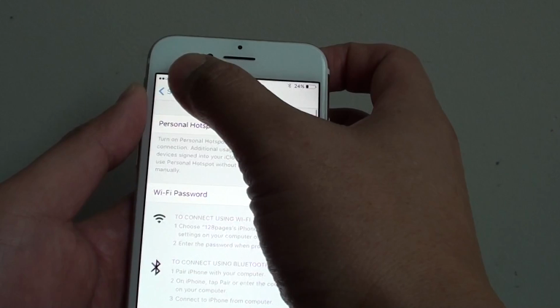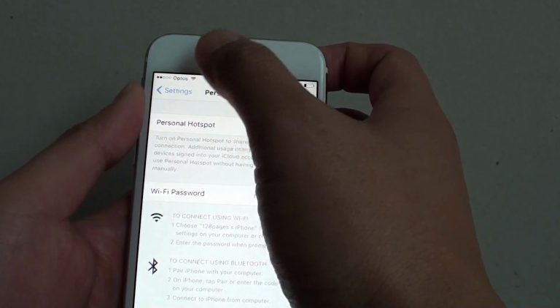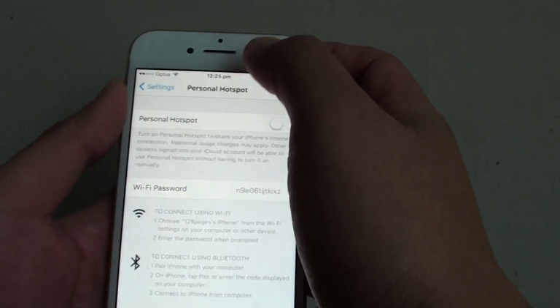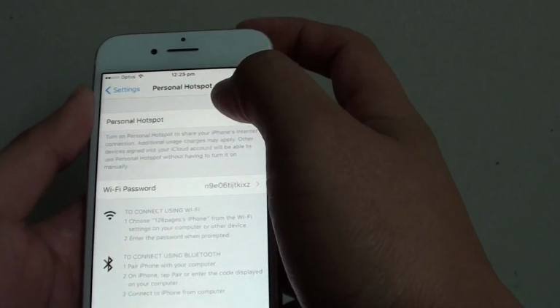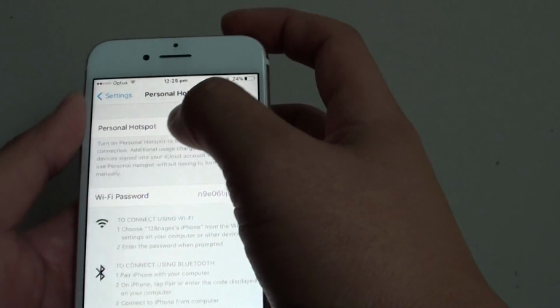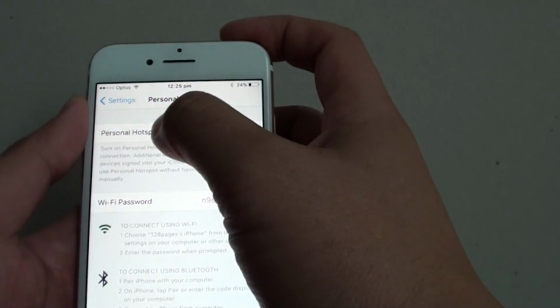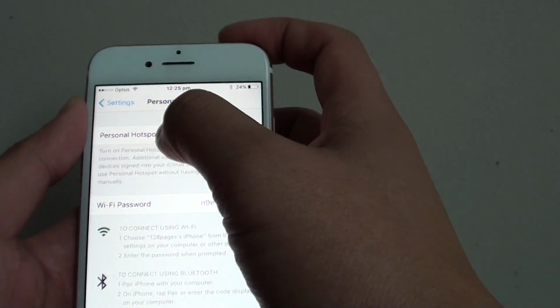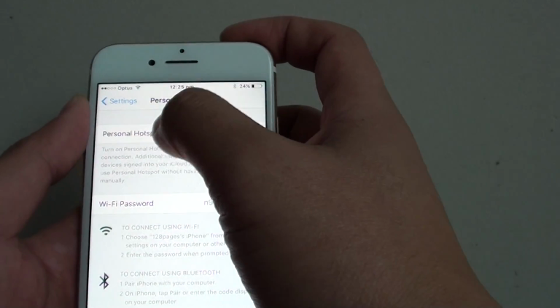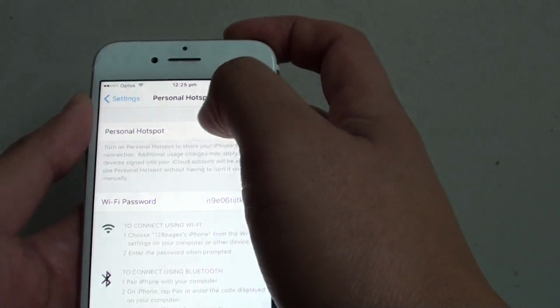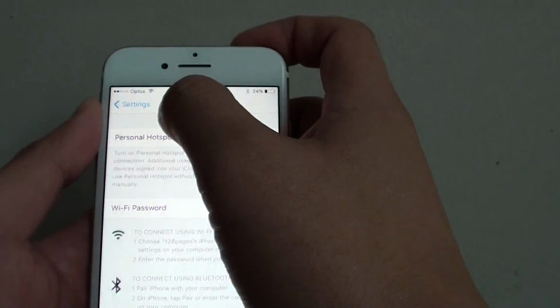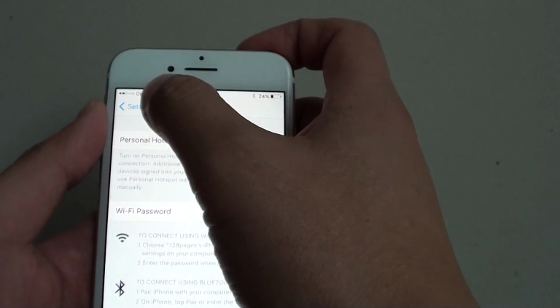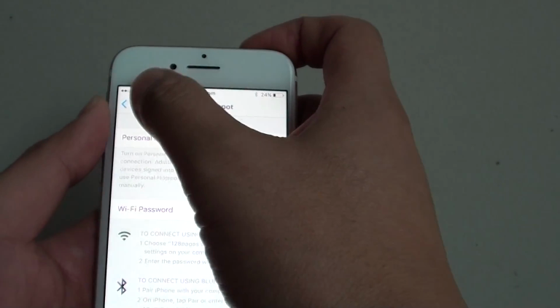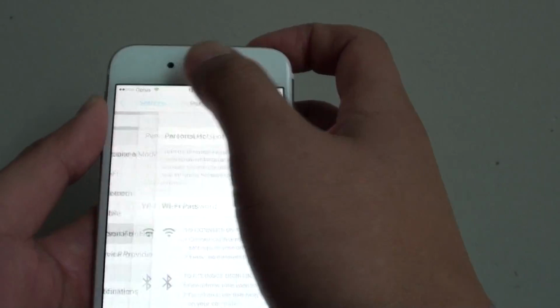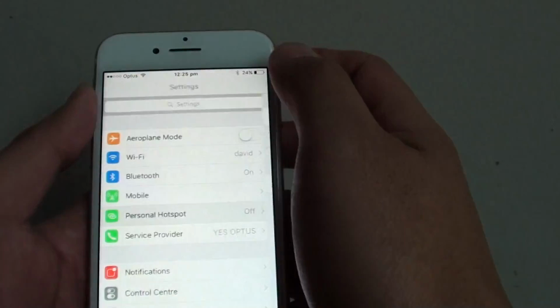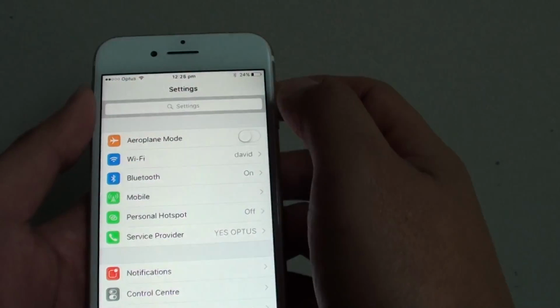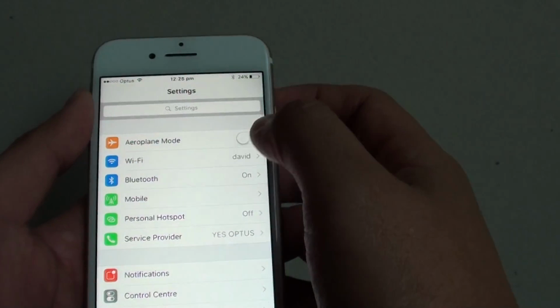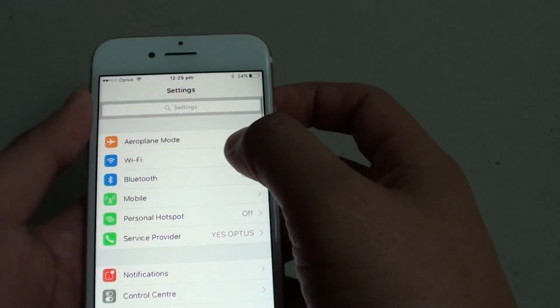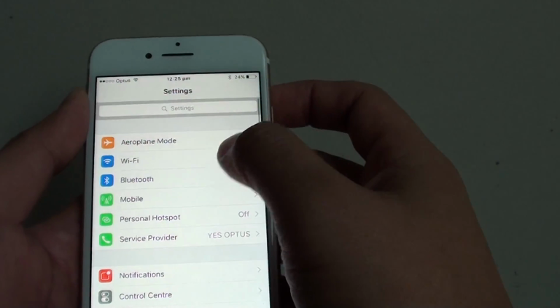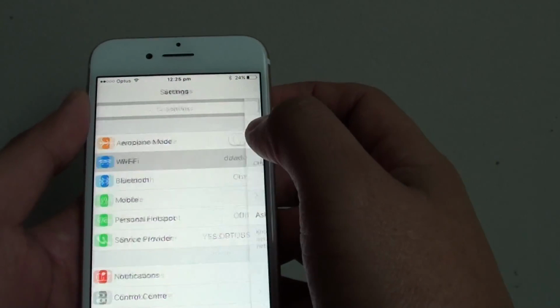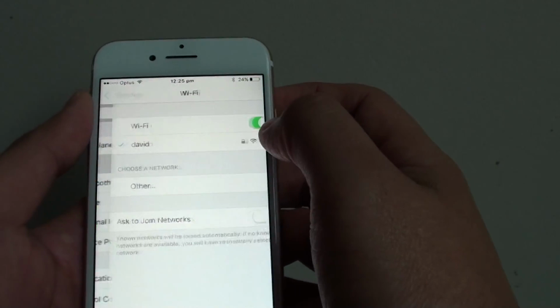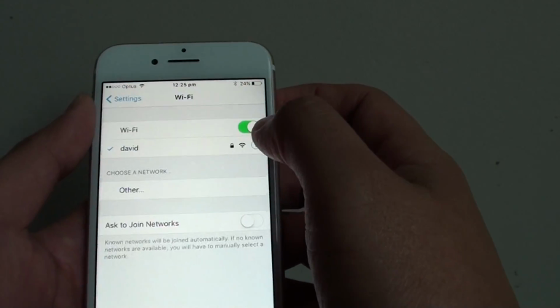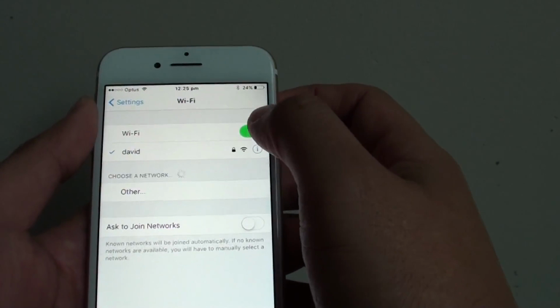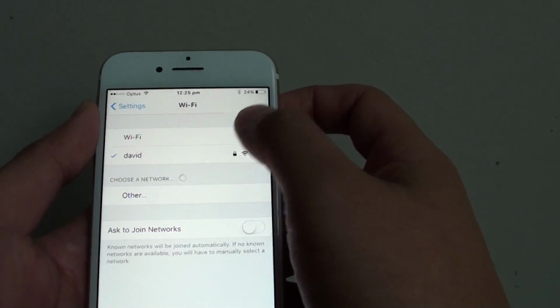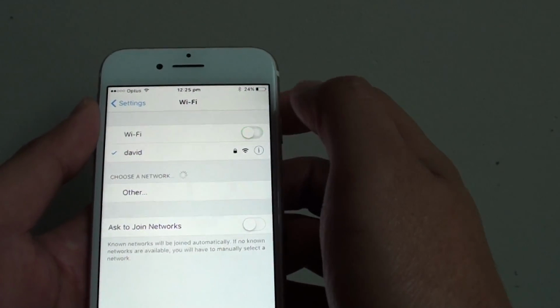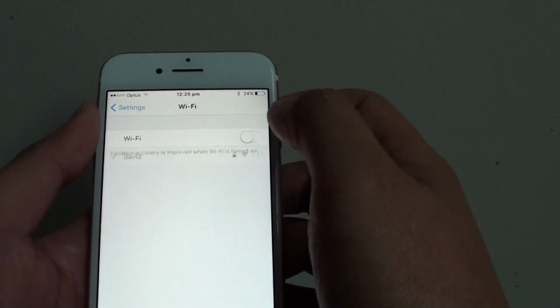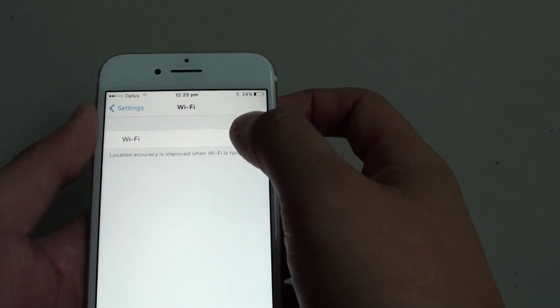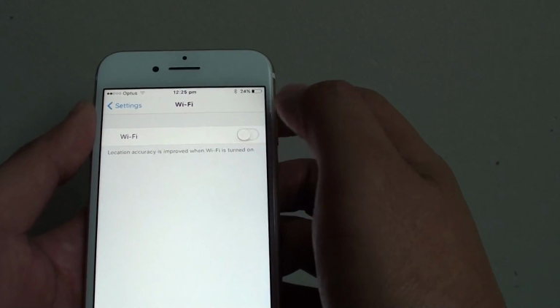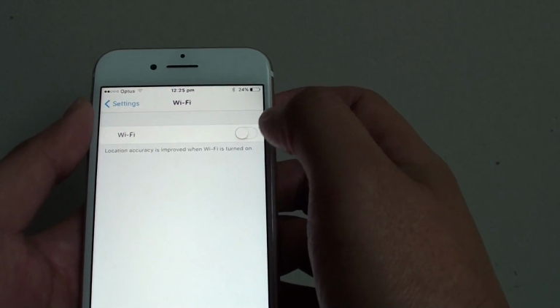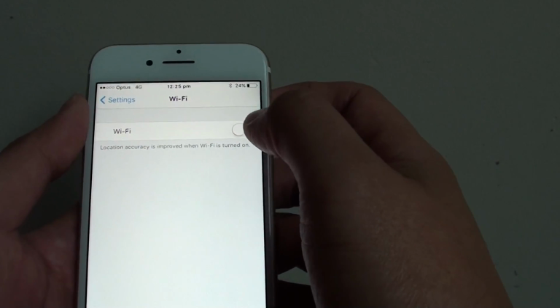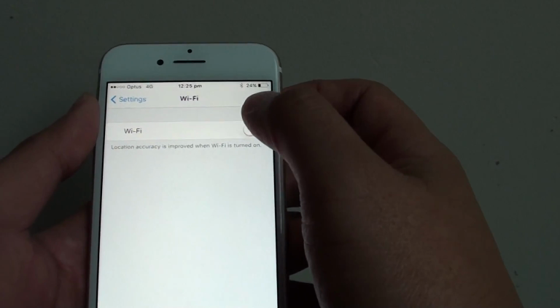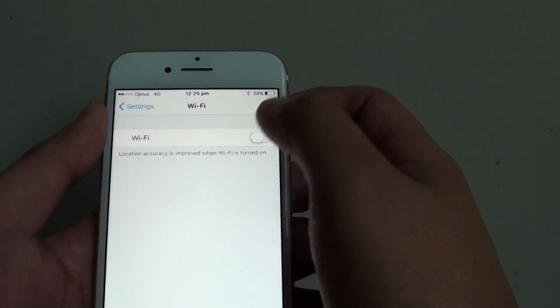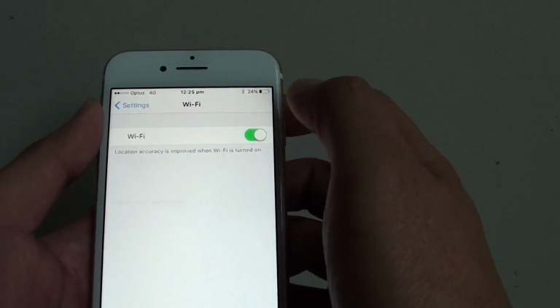Before you turn on the Personal Hotspot, make sure that you turn on Wi-Fi first.